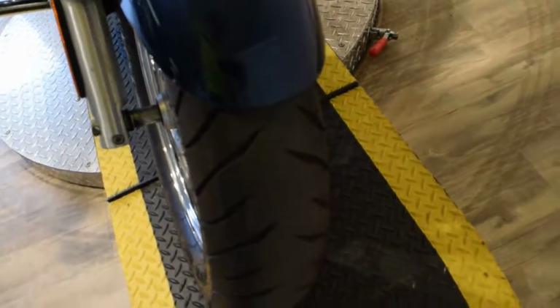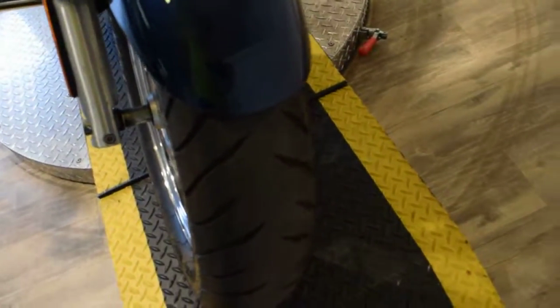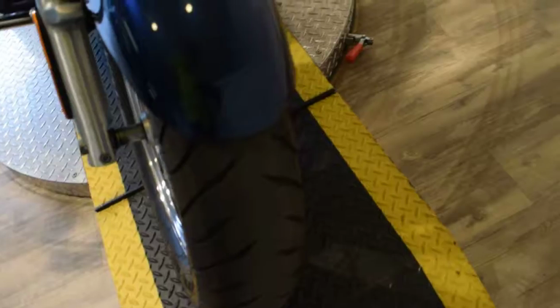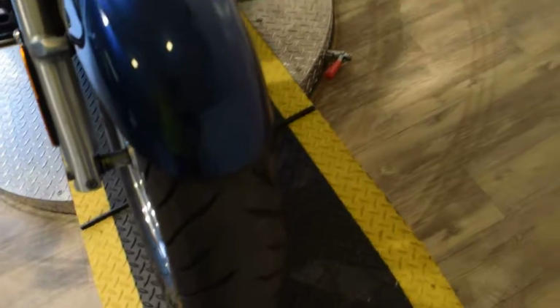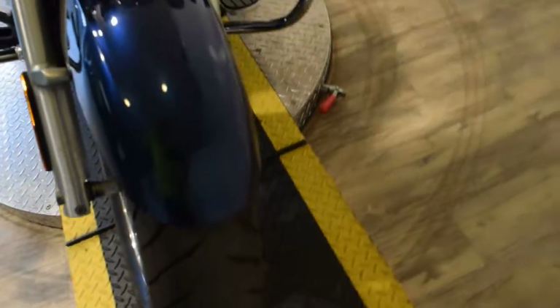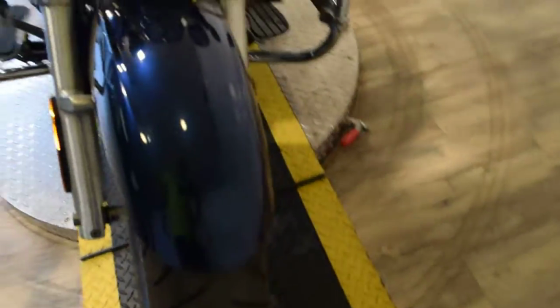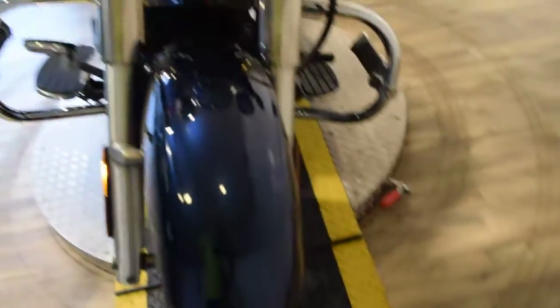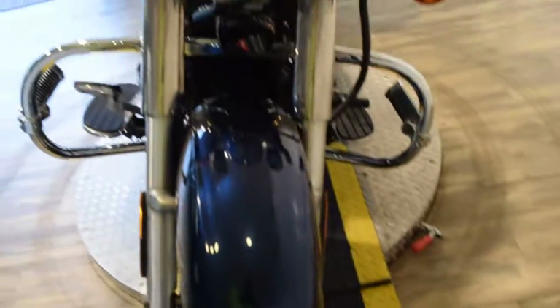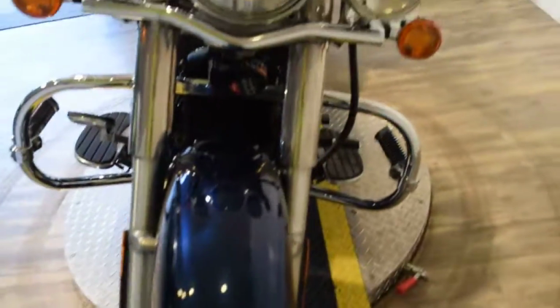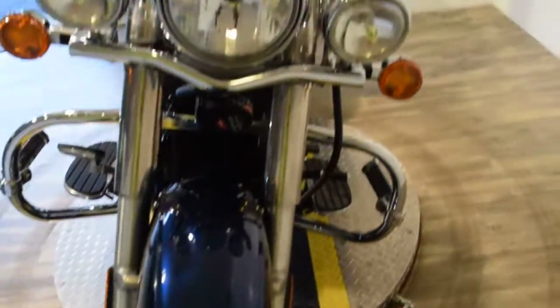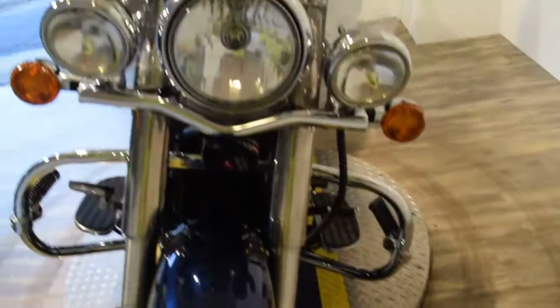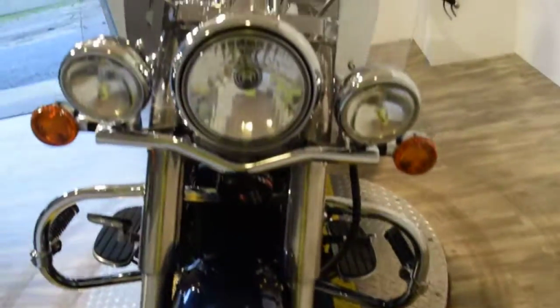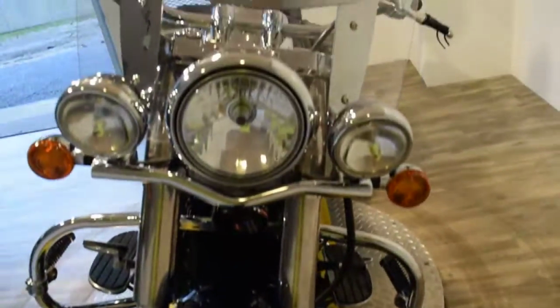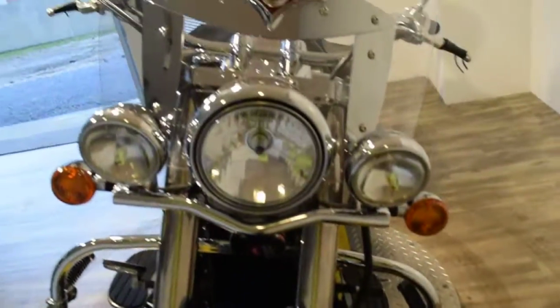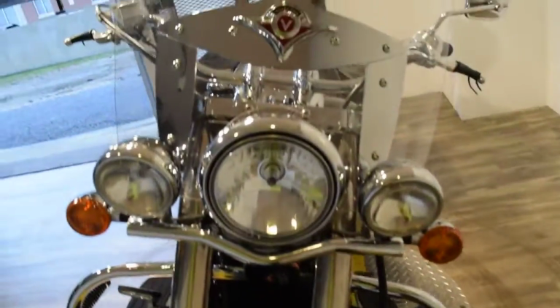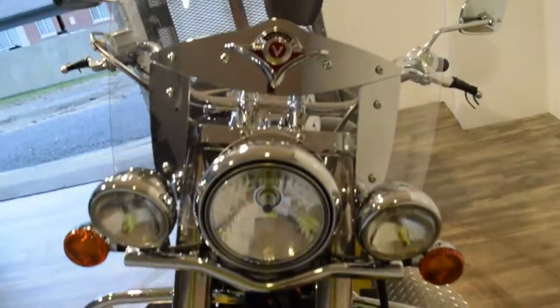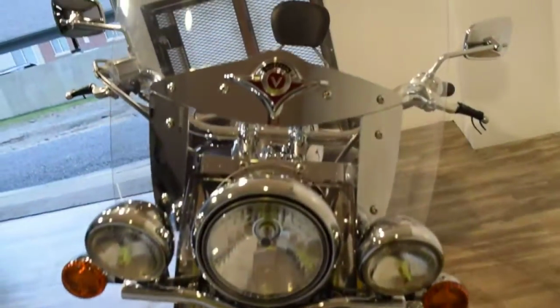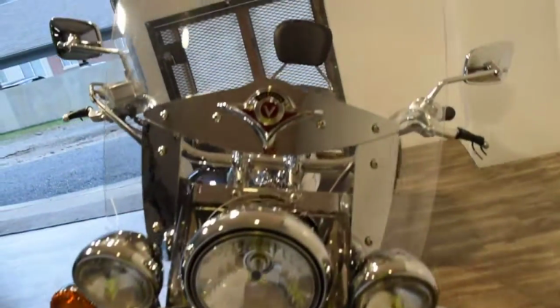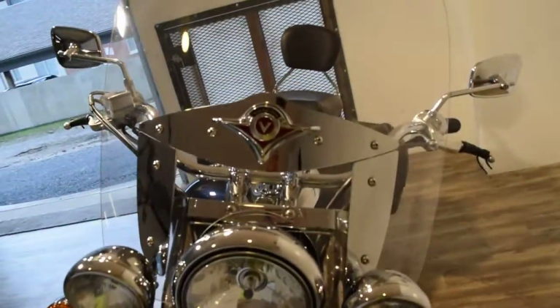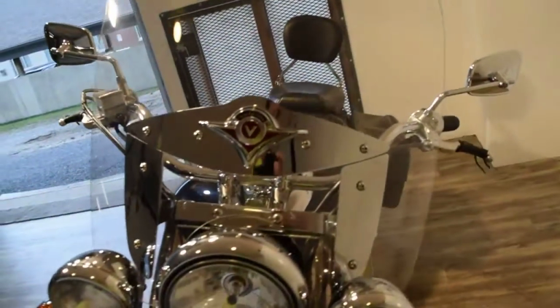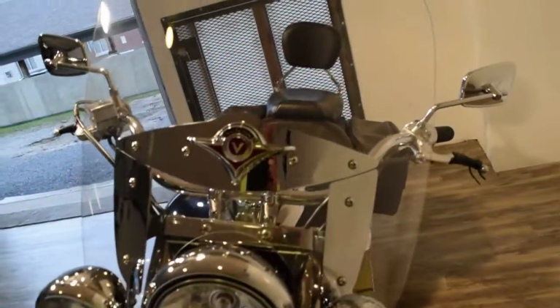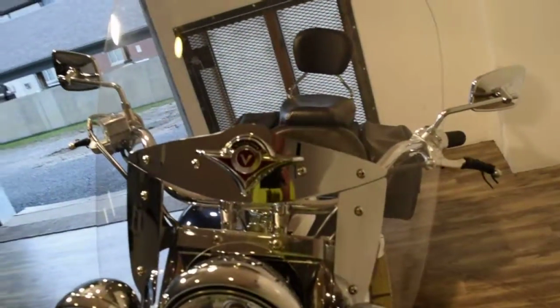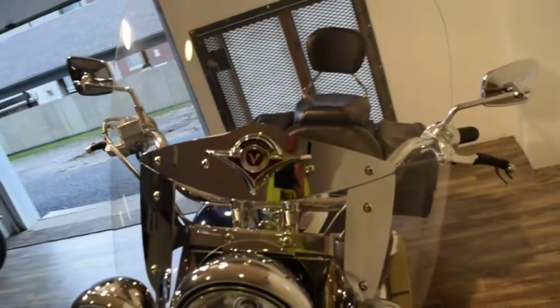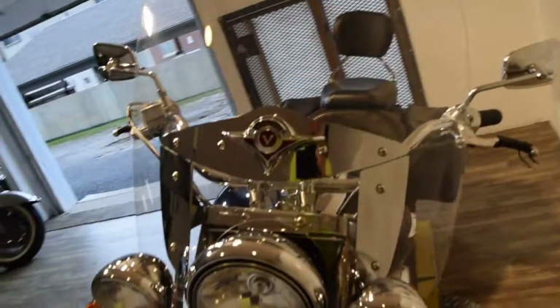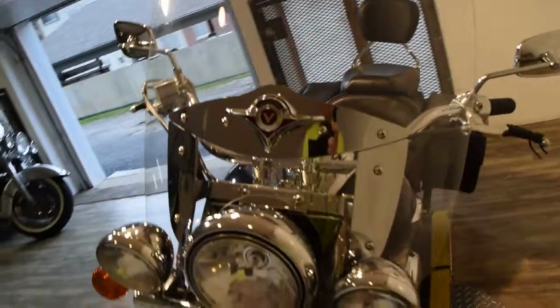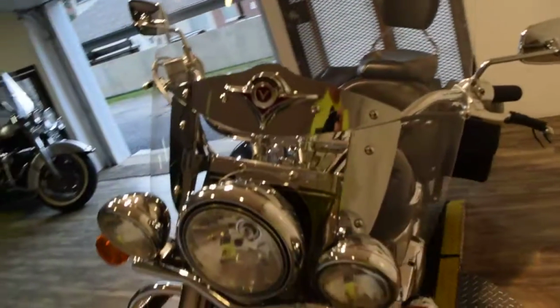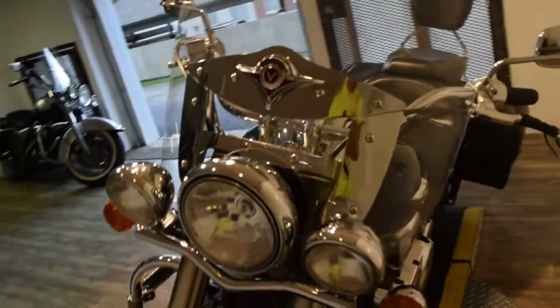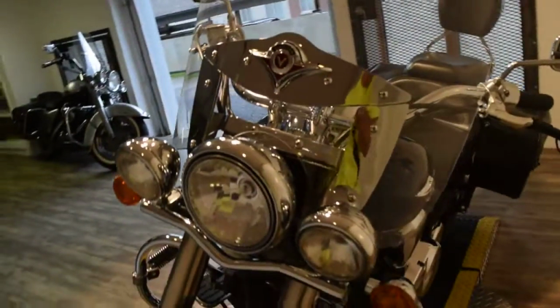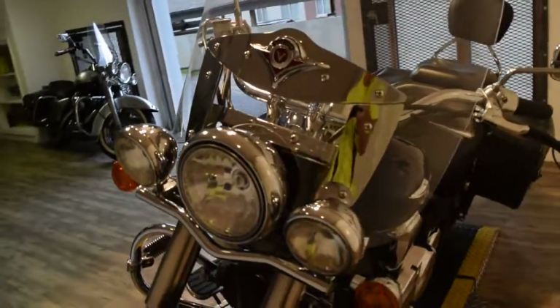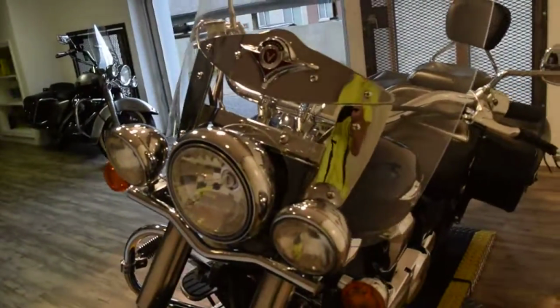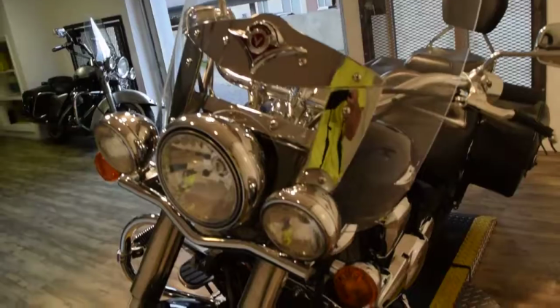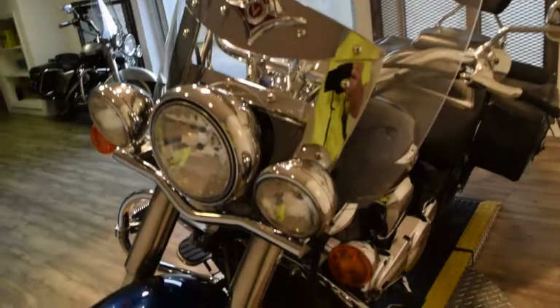It's got a new front tire on it. This bike has been service and safety inspected and it's ready for the road.